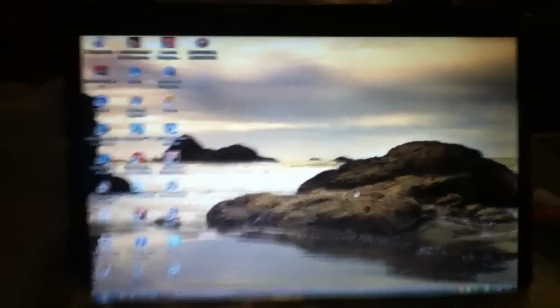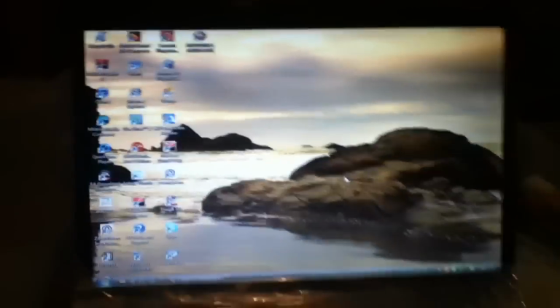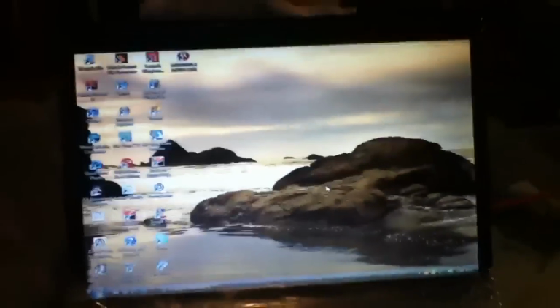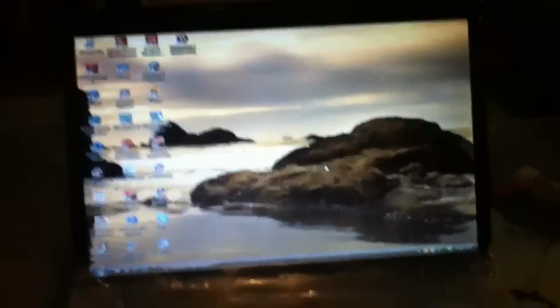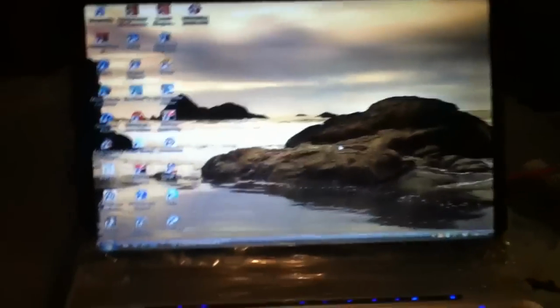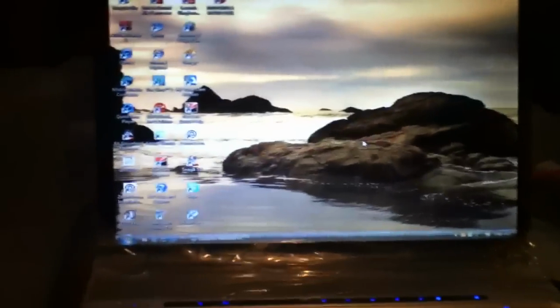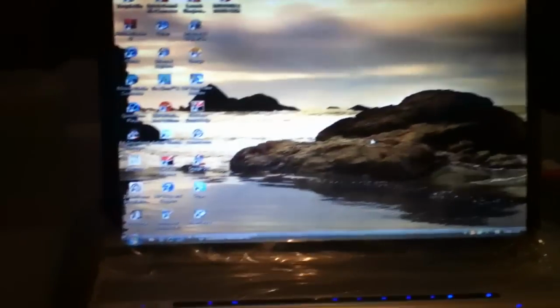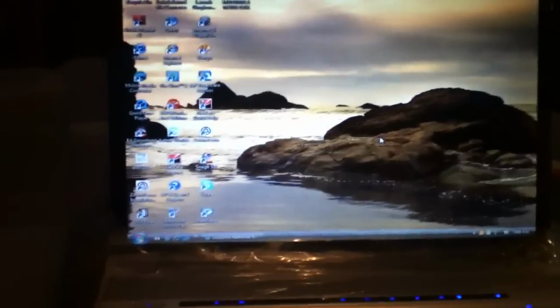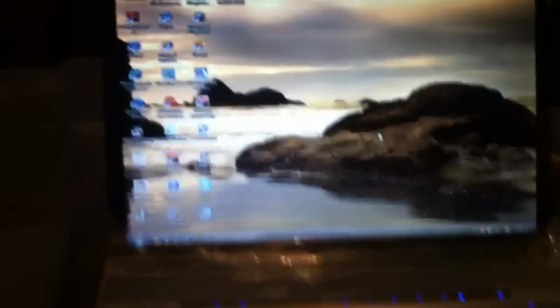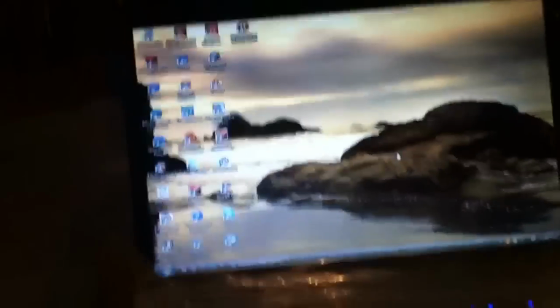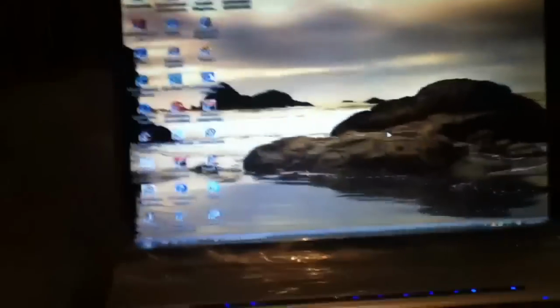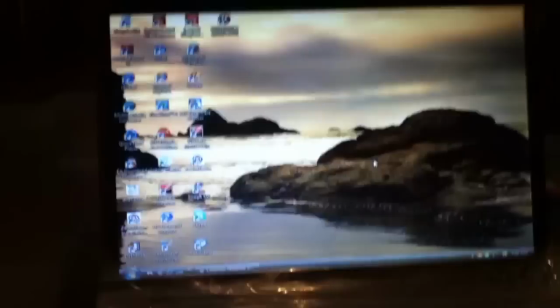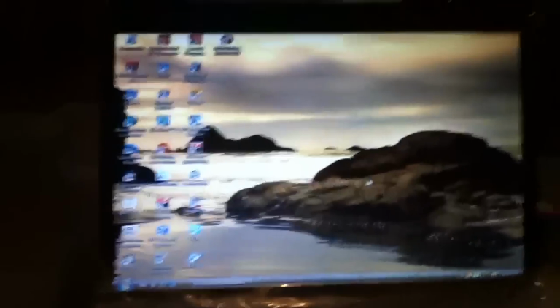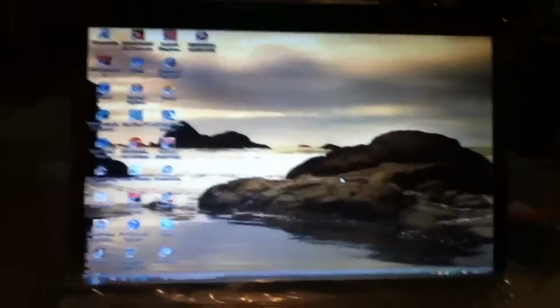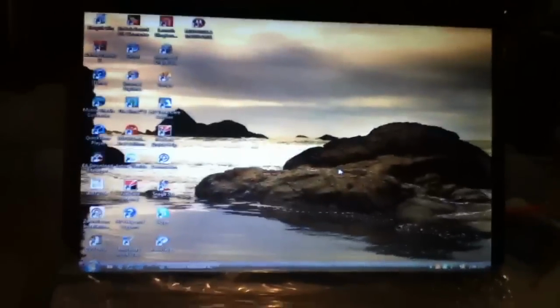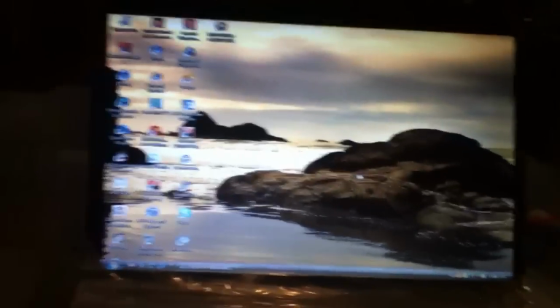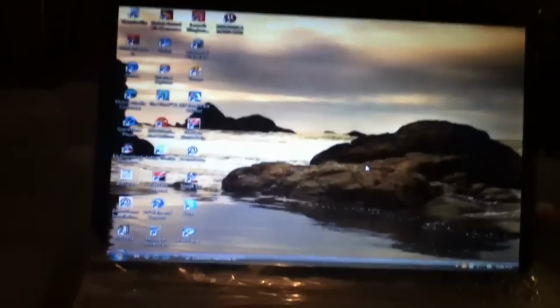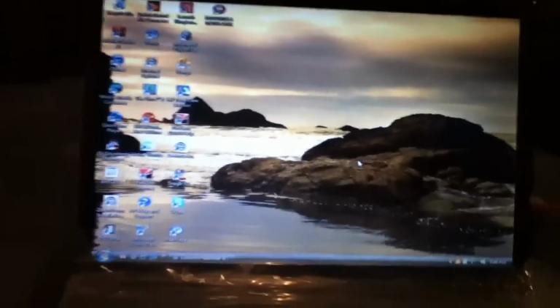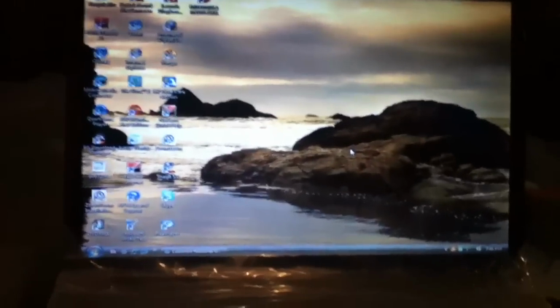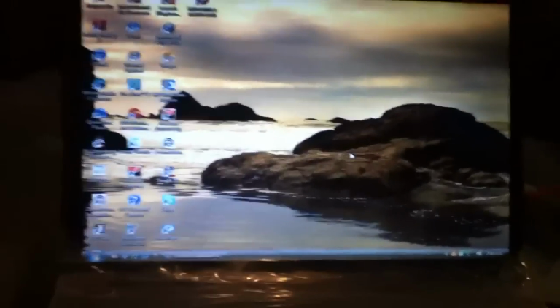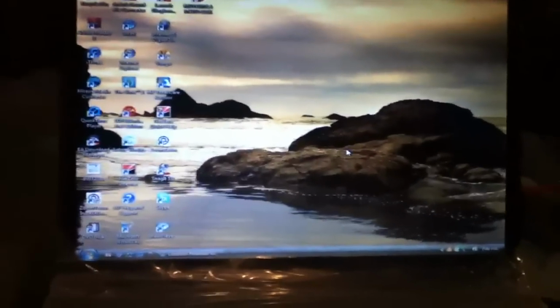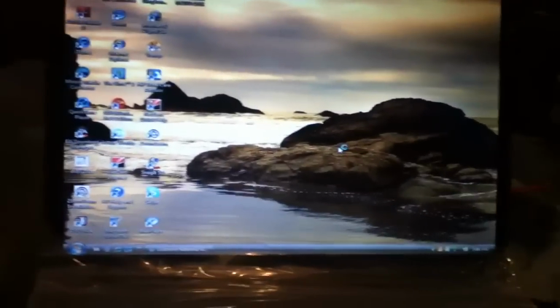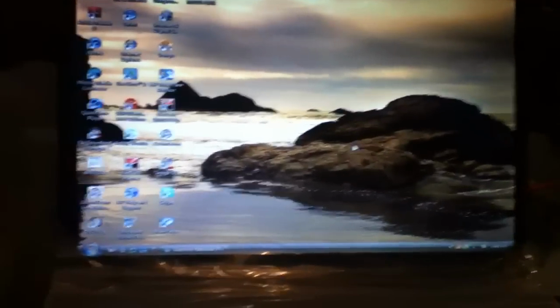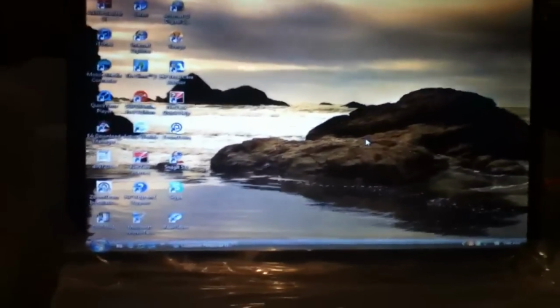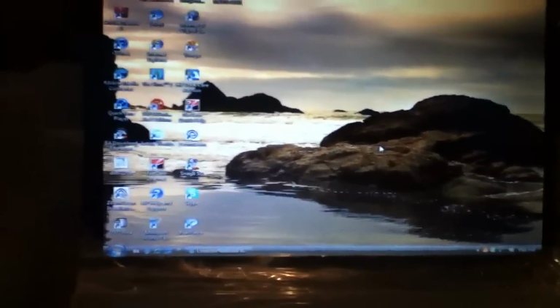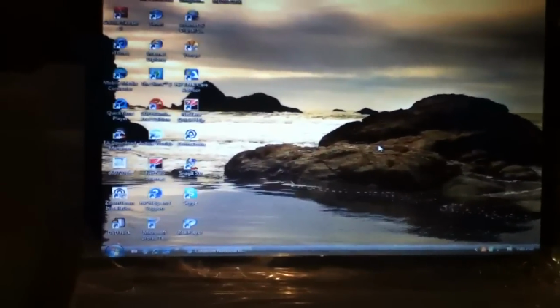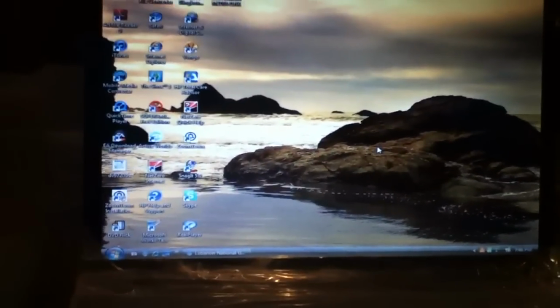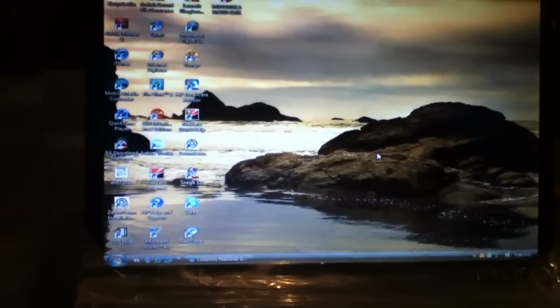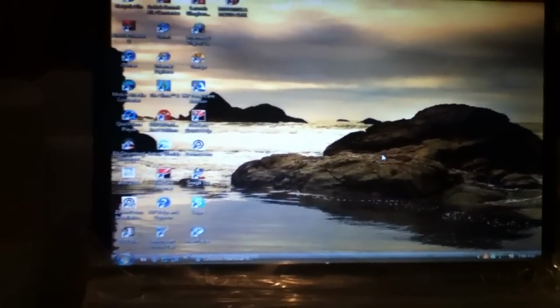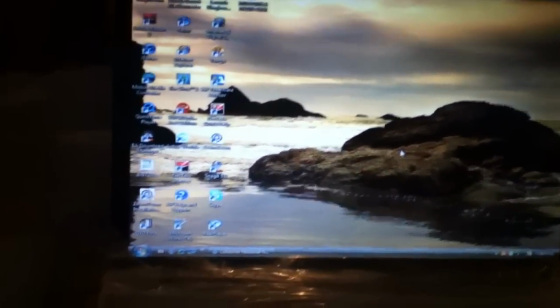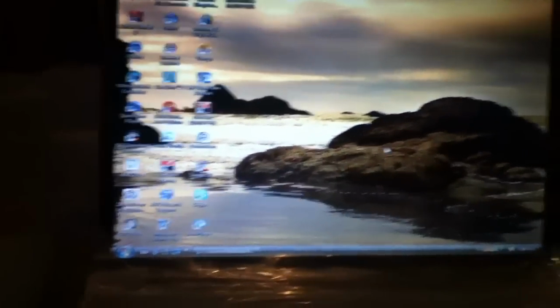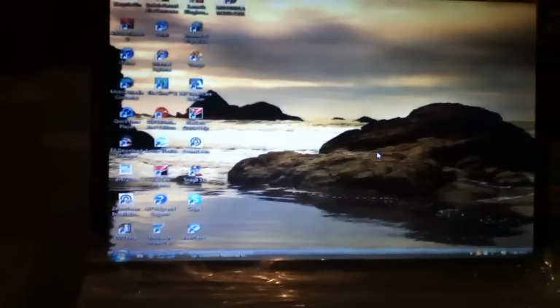Hello YouTubers, here with Supergears, and today I'm going to be showing you how to get Bluetooth on a Windows 7 computer.